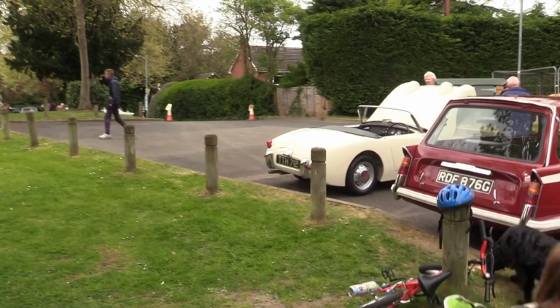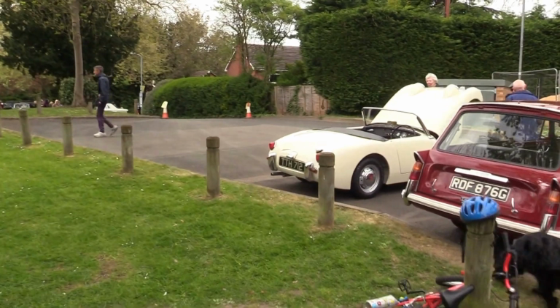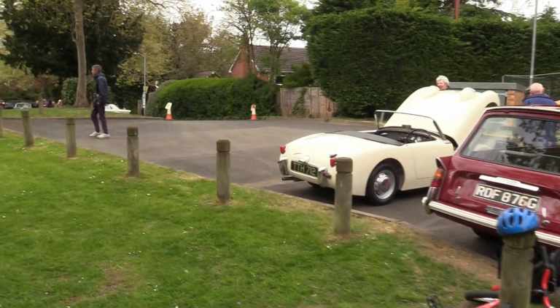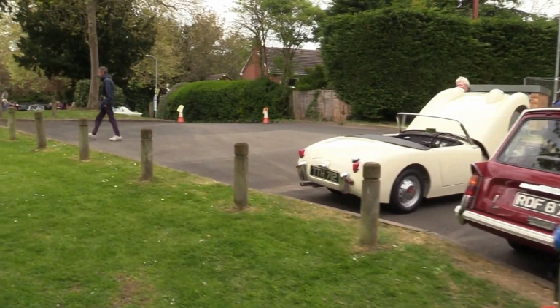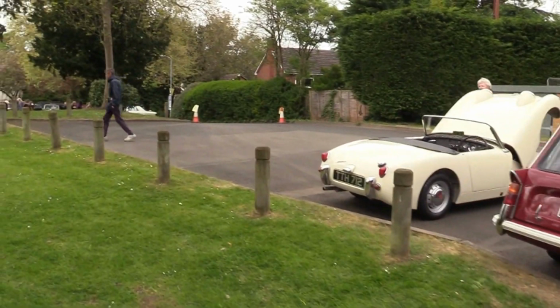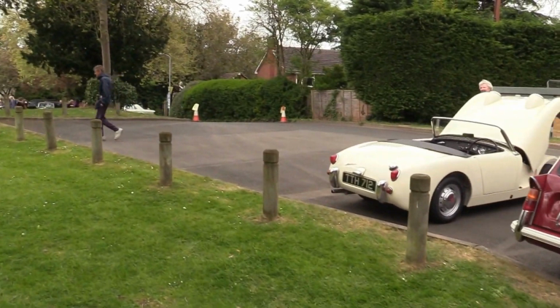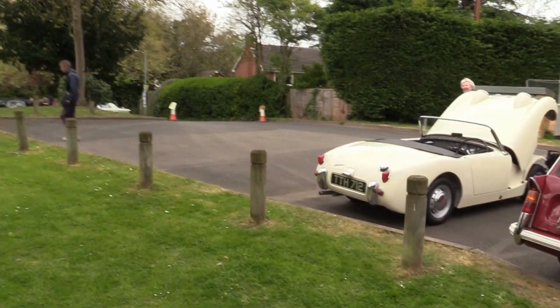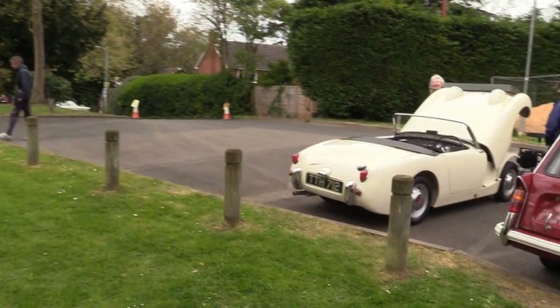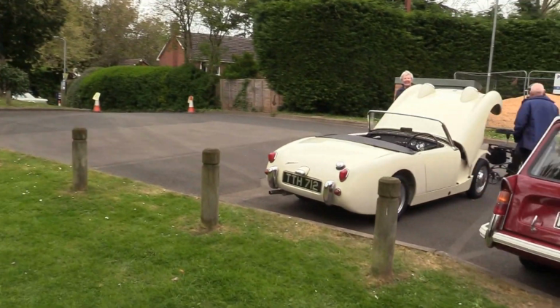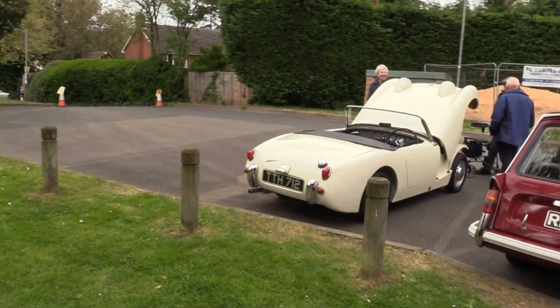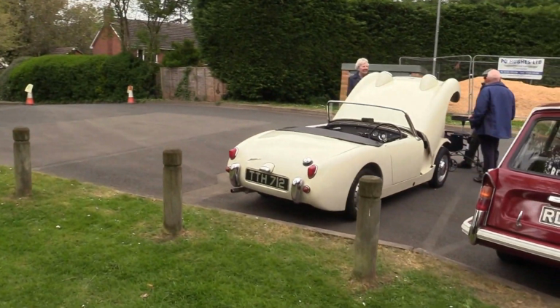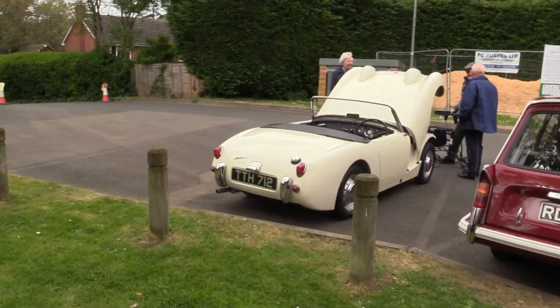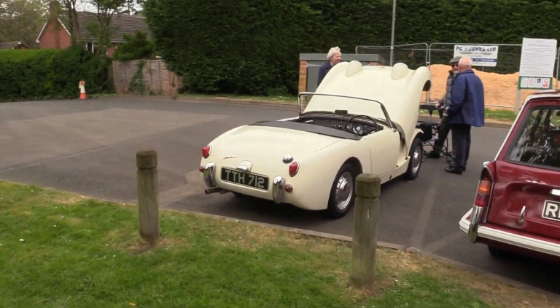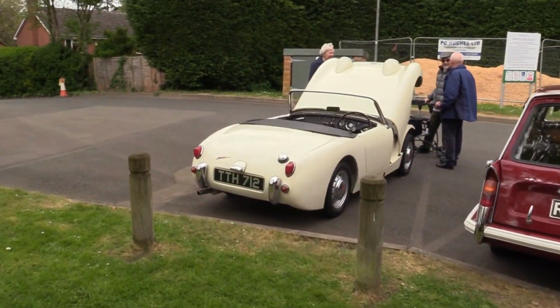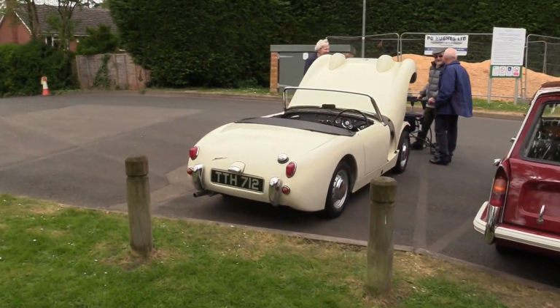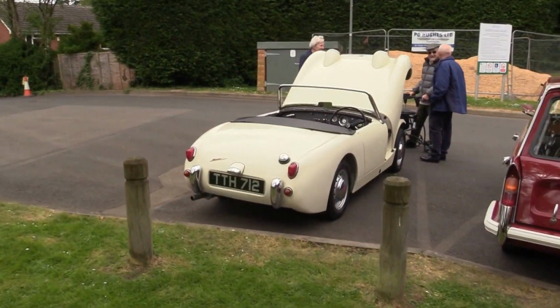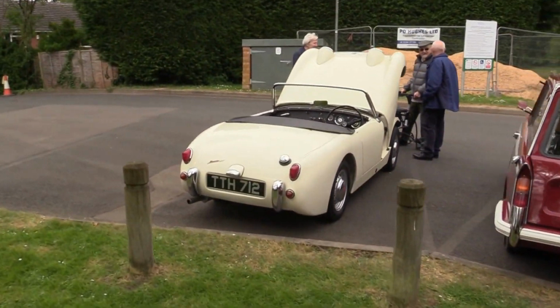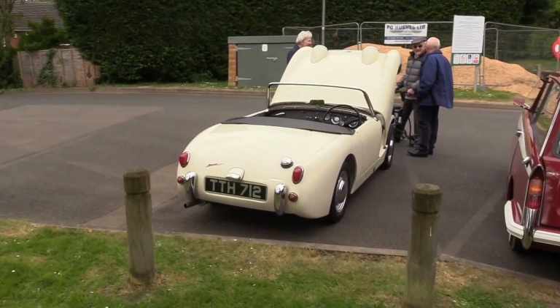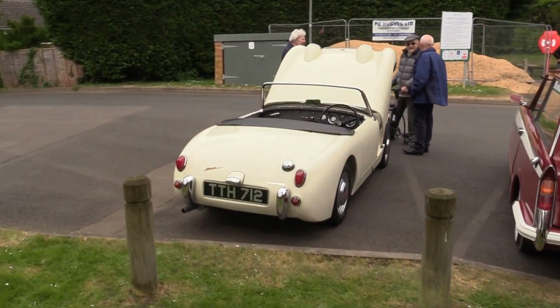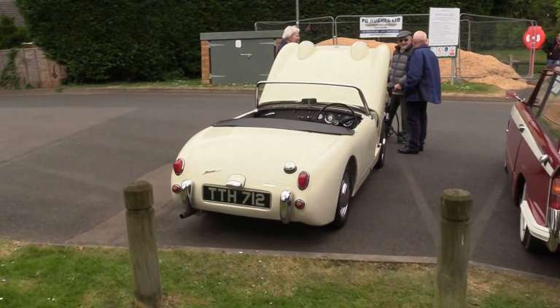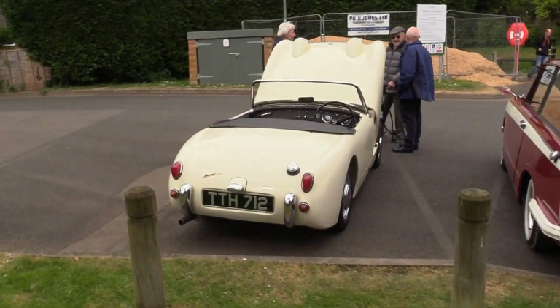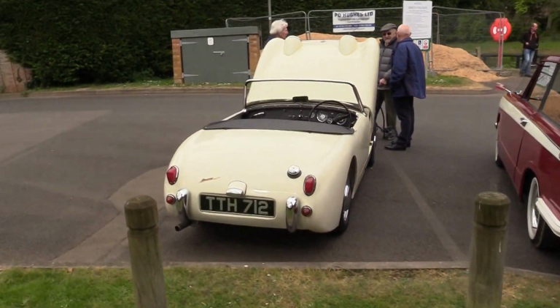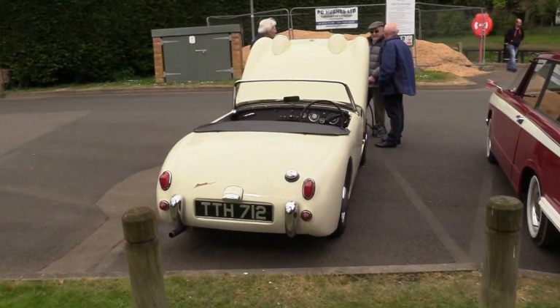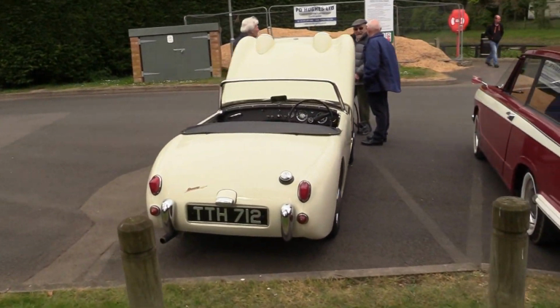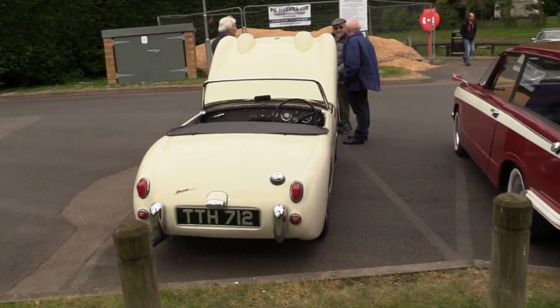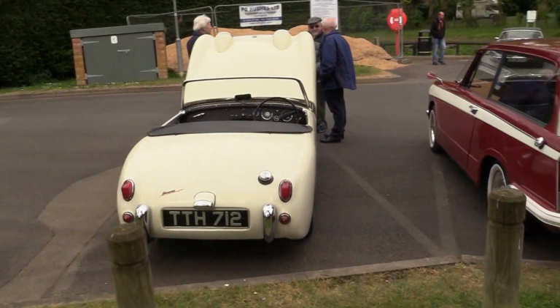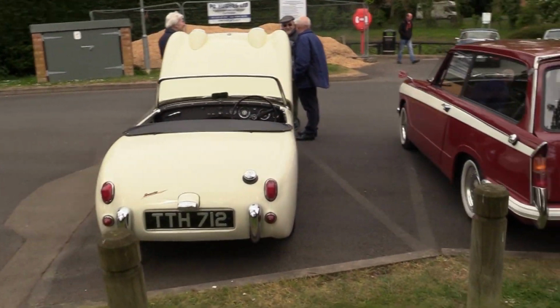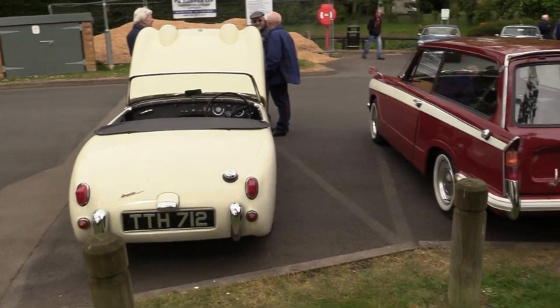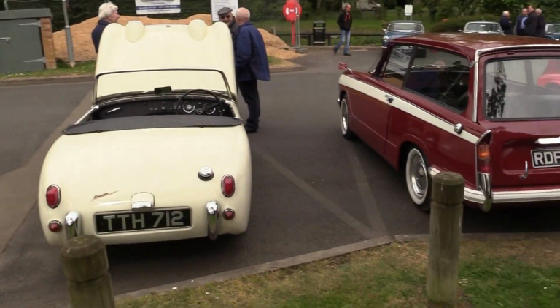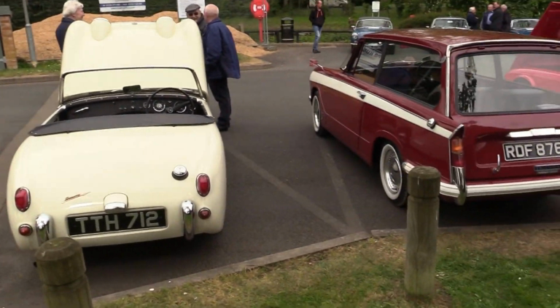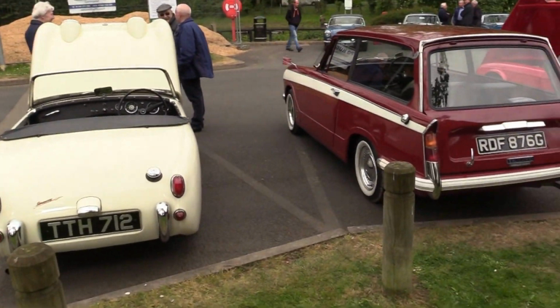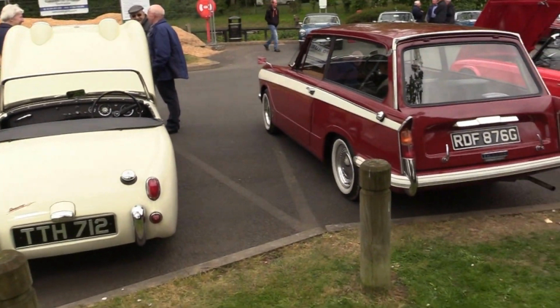All these people coming with their collectible classic cars make the event what it is.